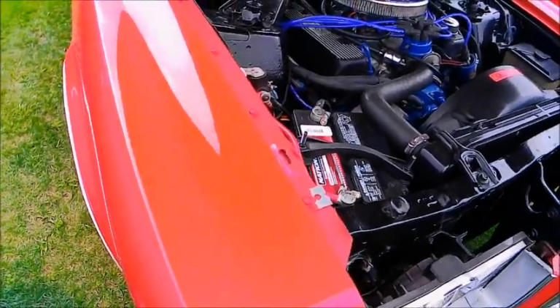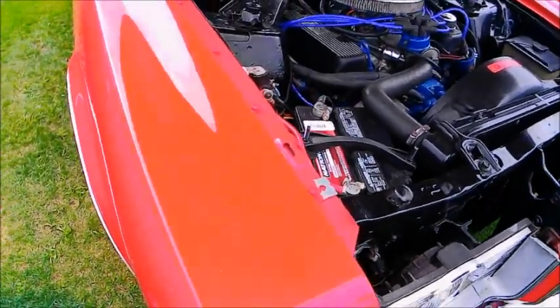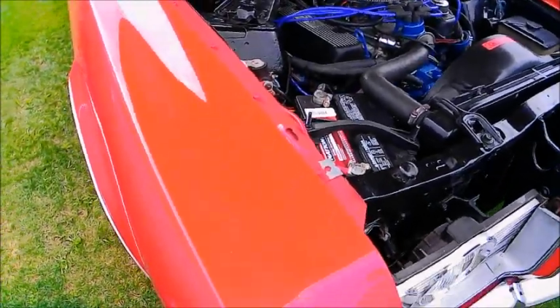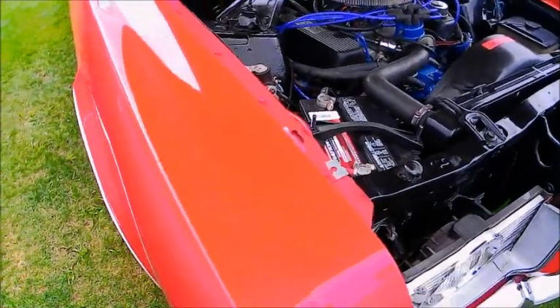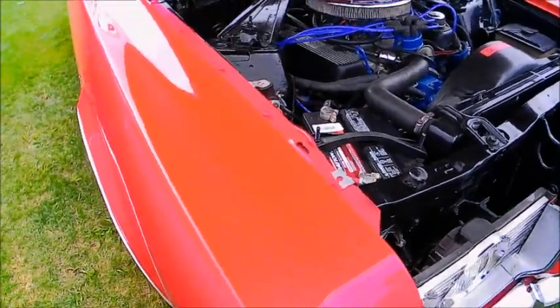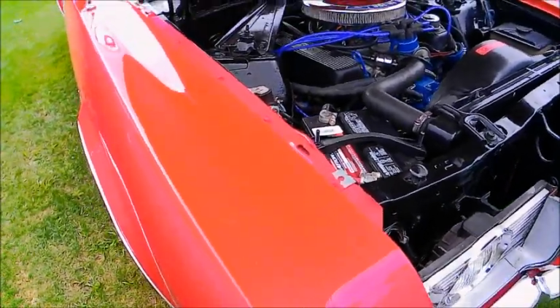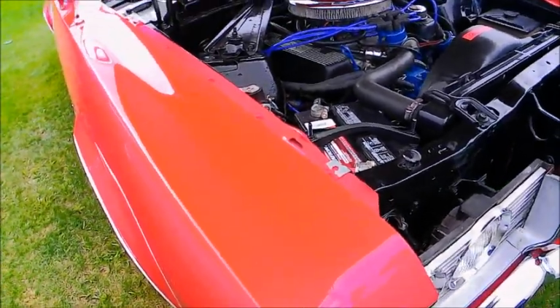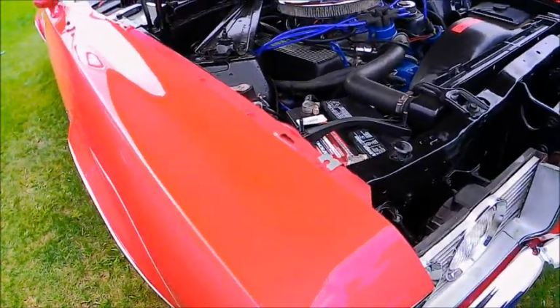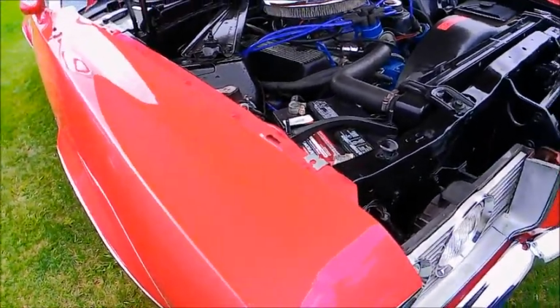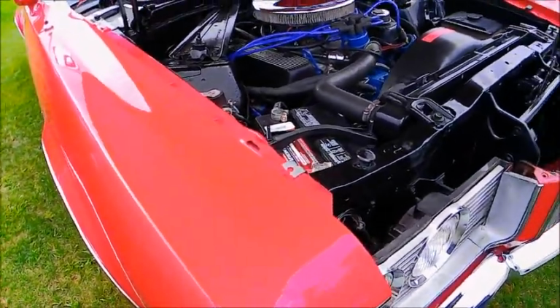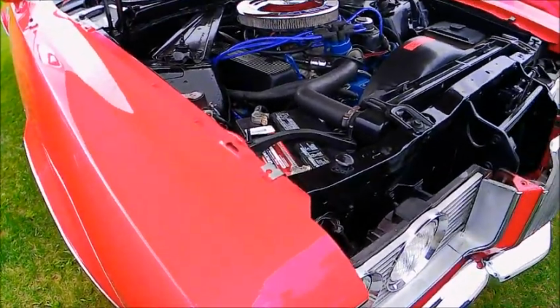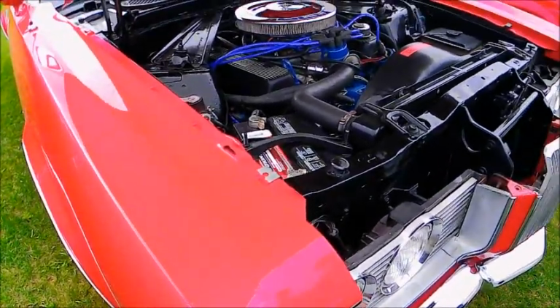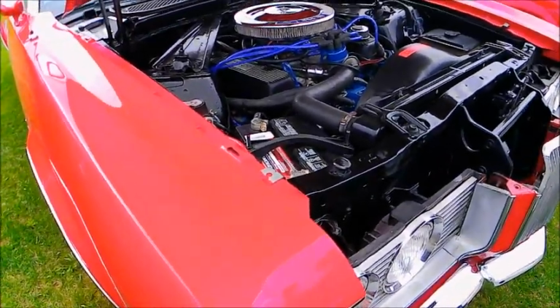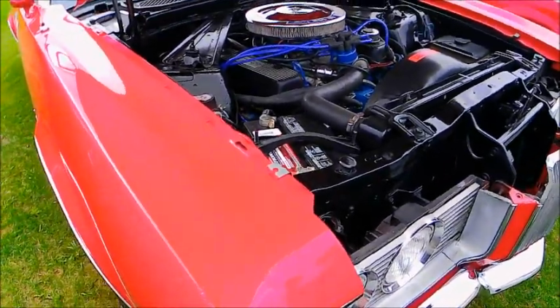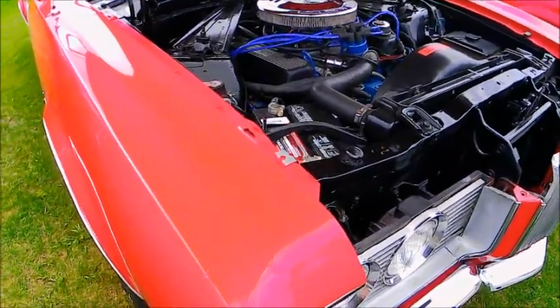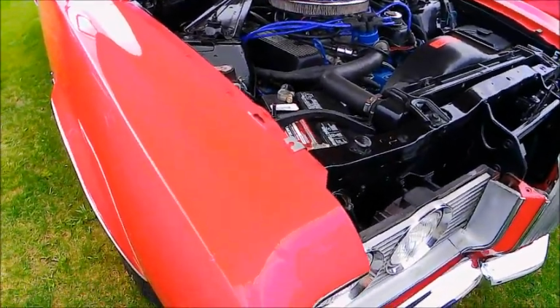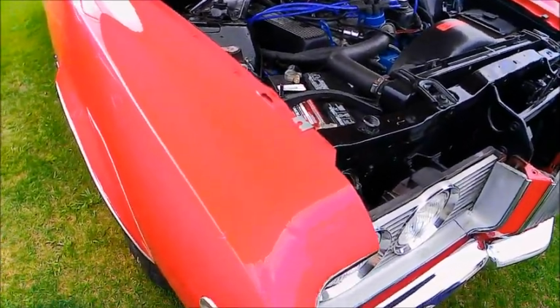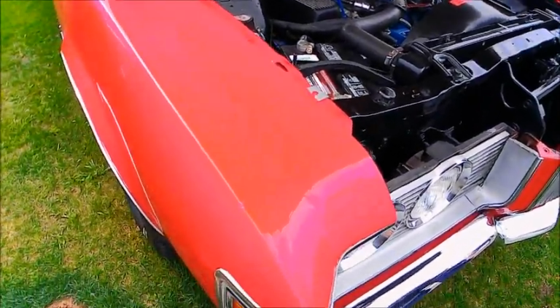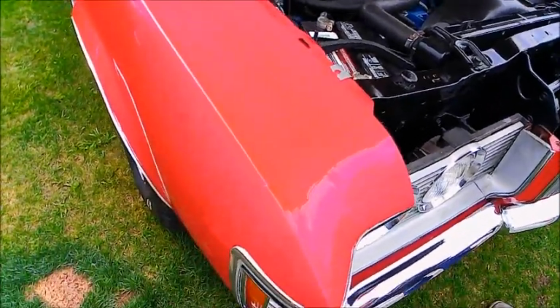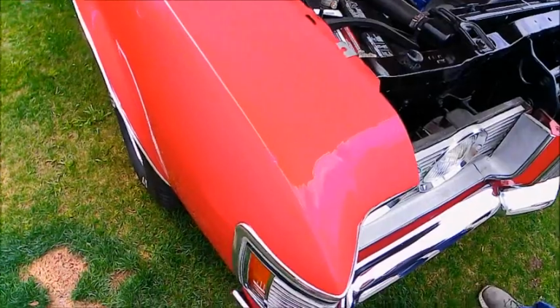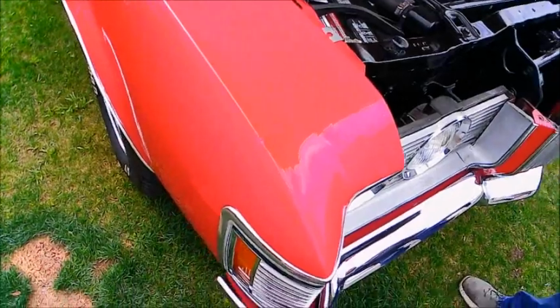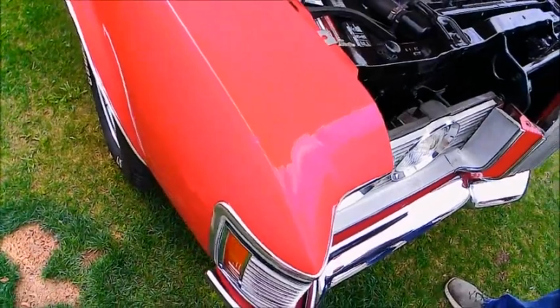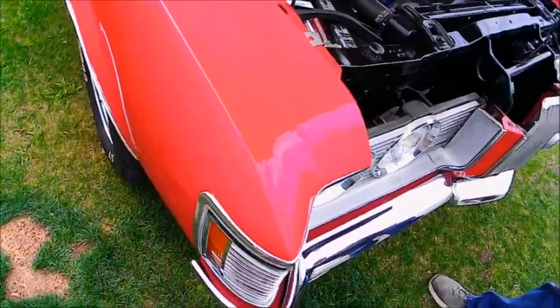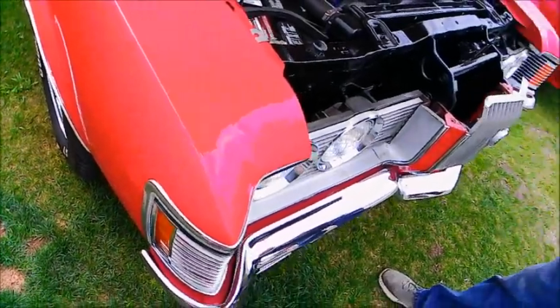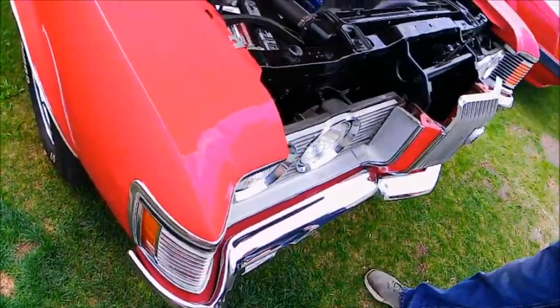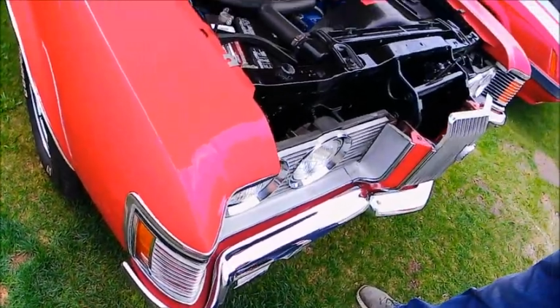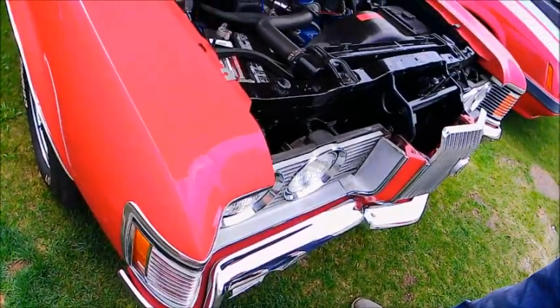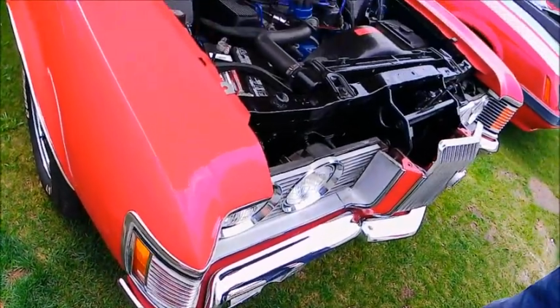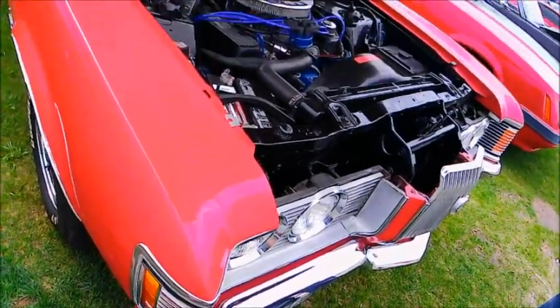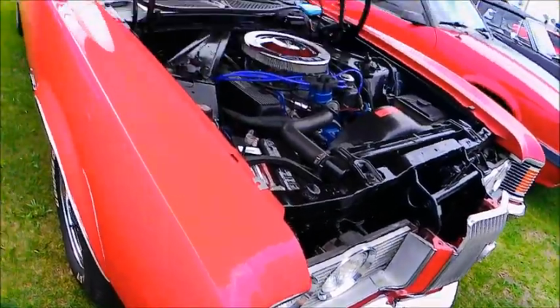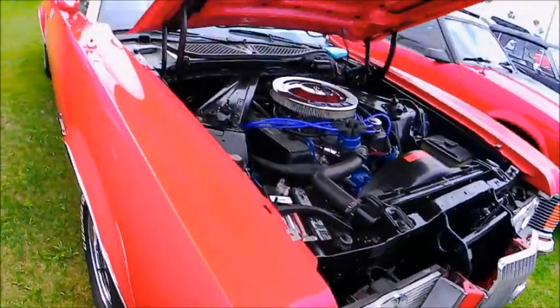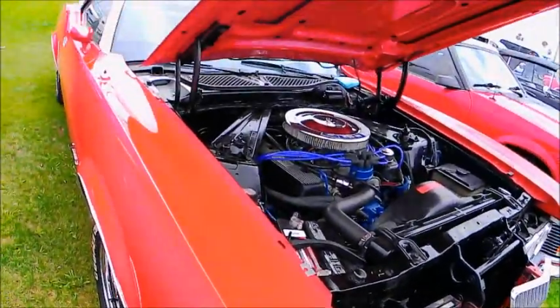It was at the Daytona Speedway there at Spring Meet.